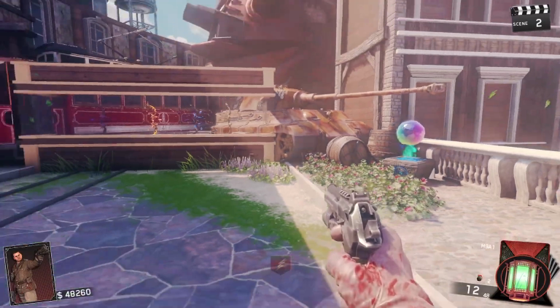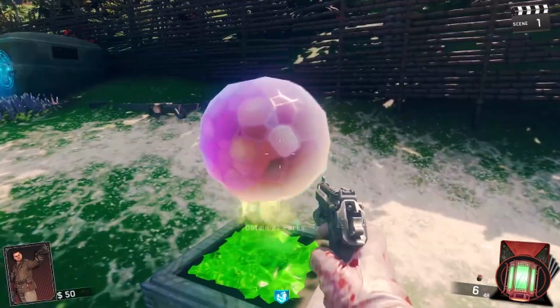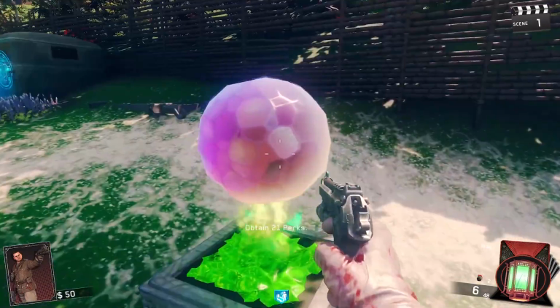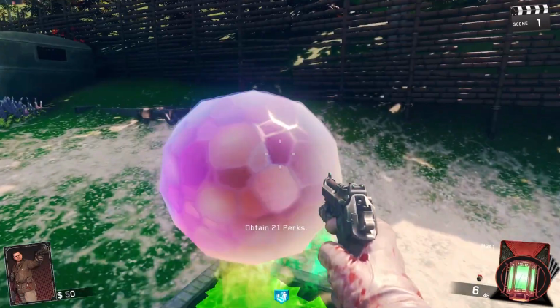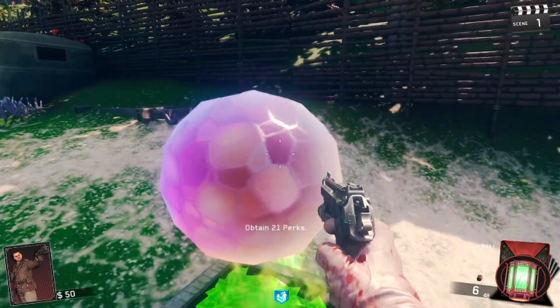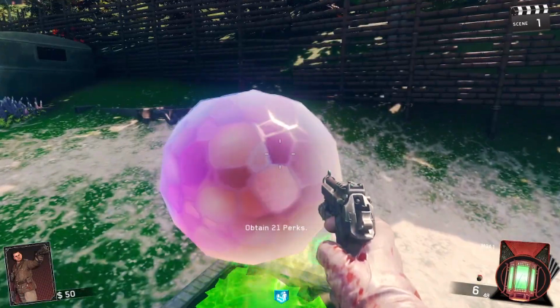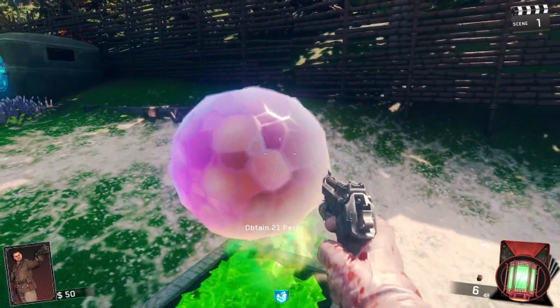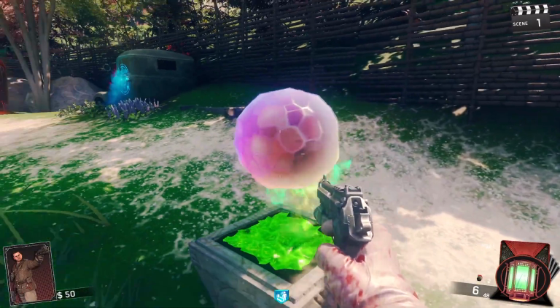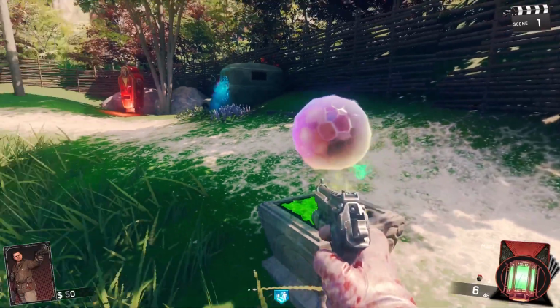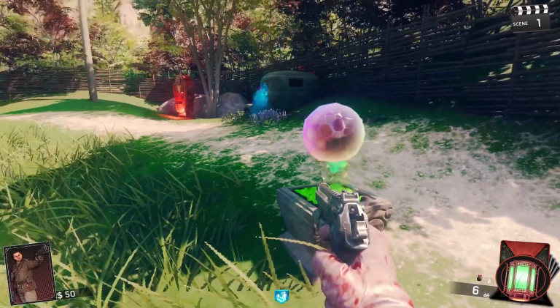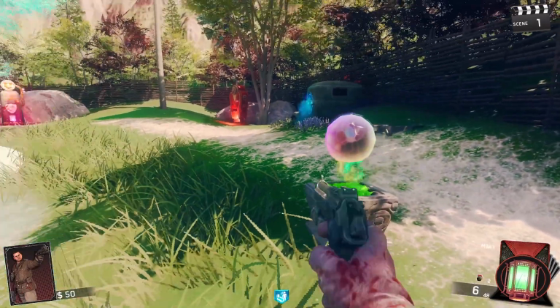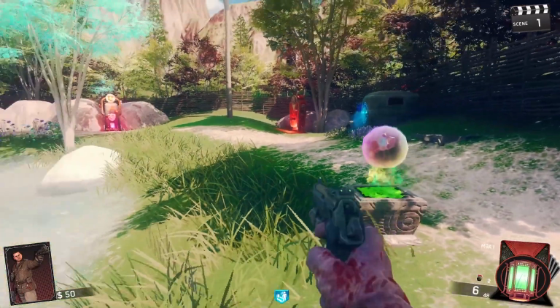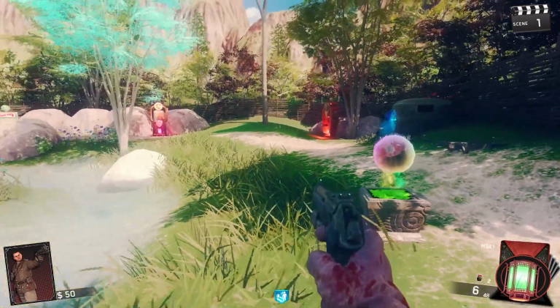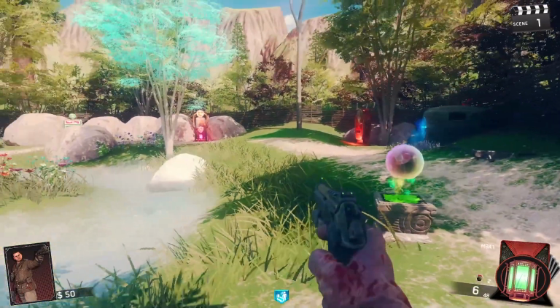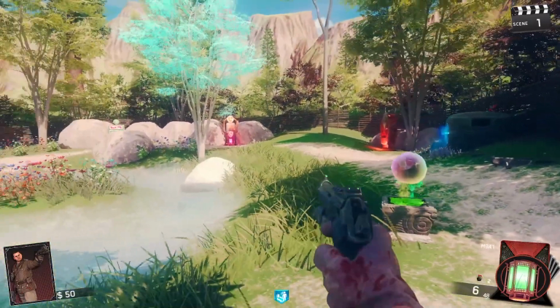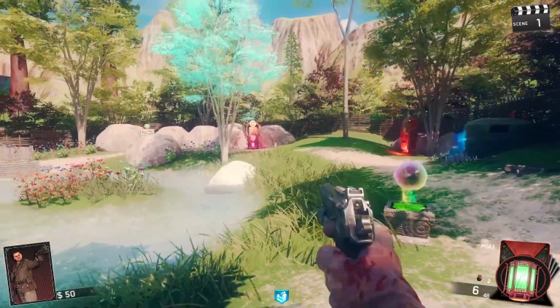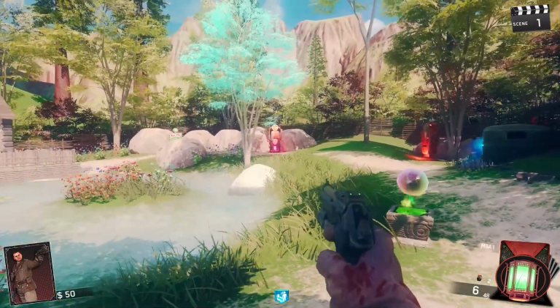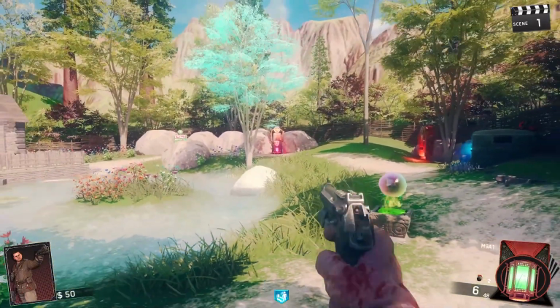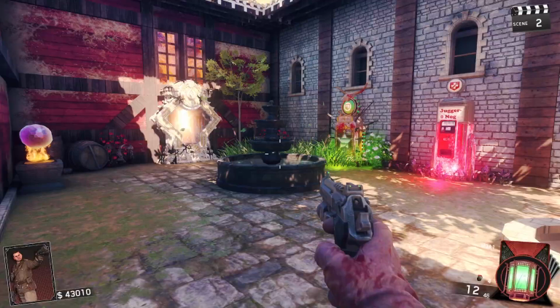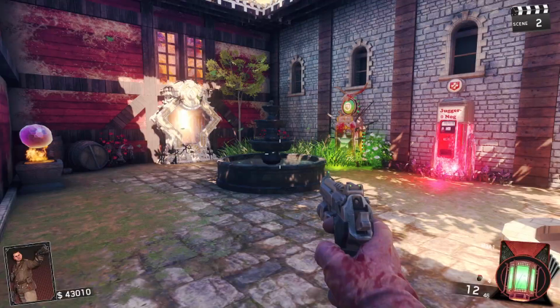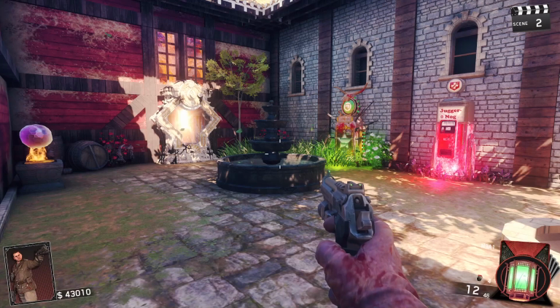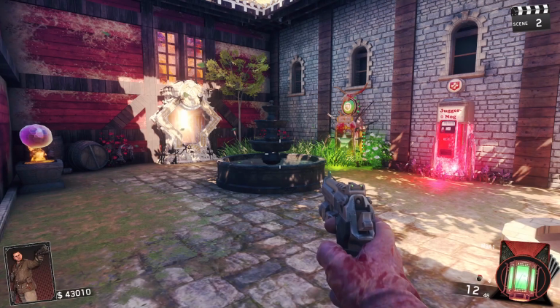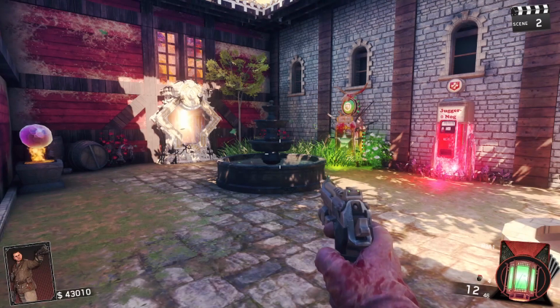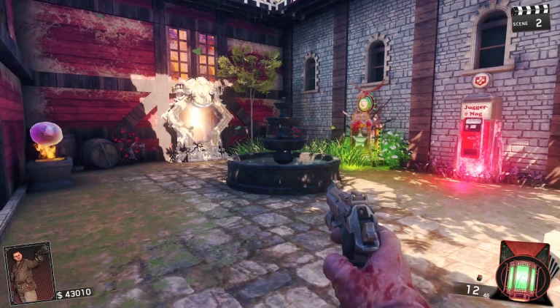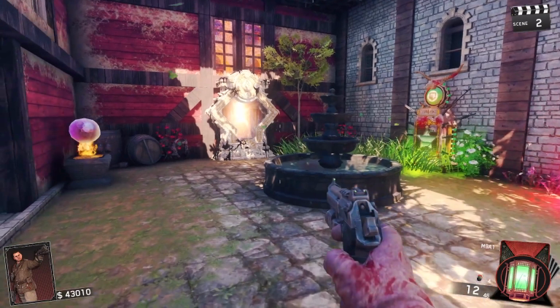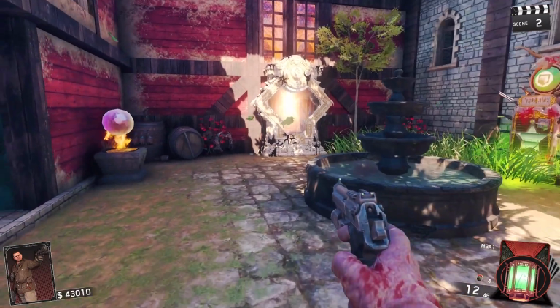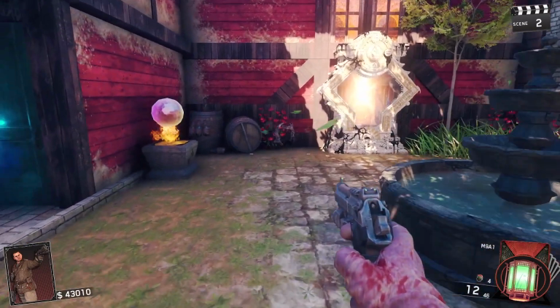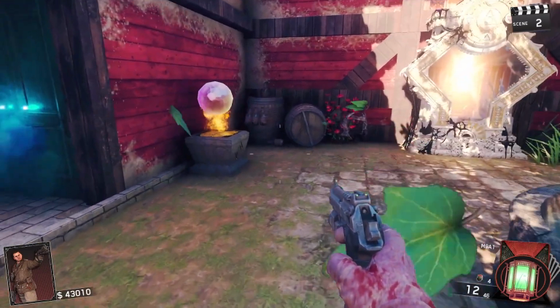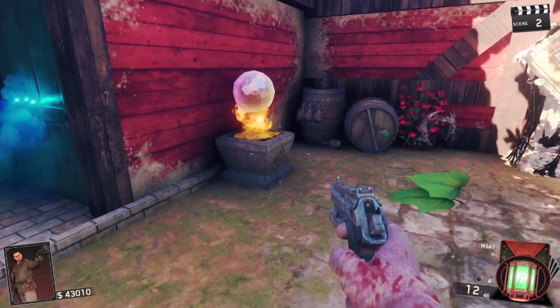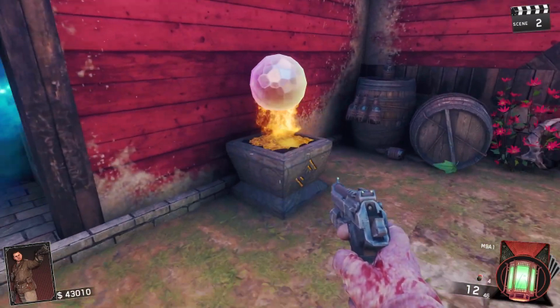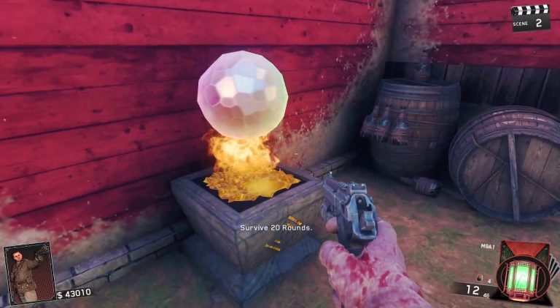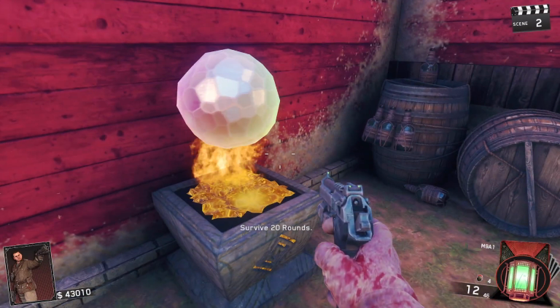One is located in the flower camp and its challenge is to obtain 20 perks. One is in the market chipping house and its challenge is to survive 20 rounds.